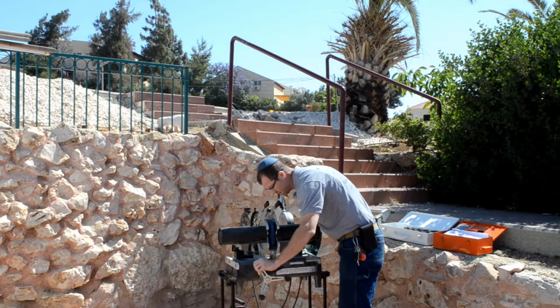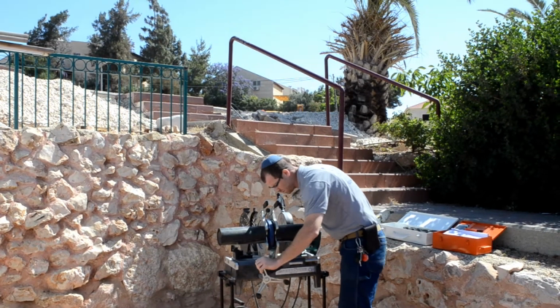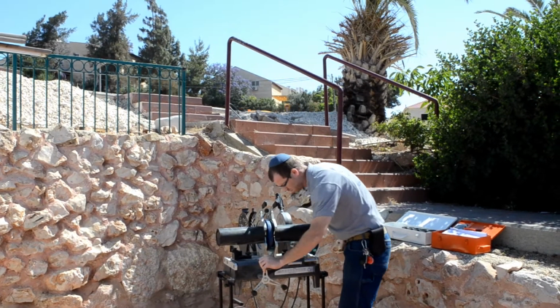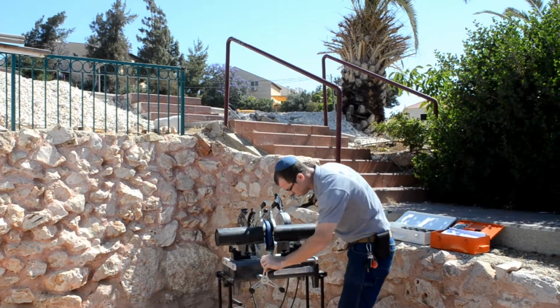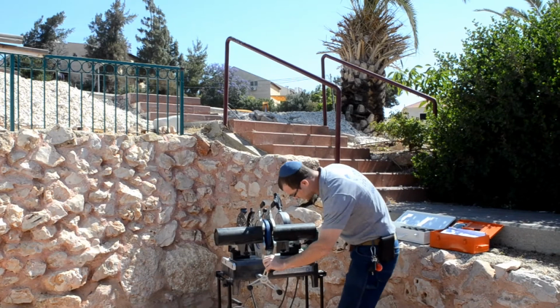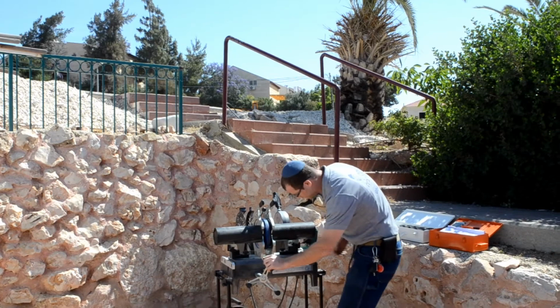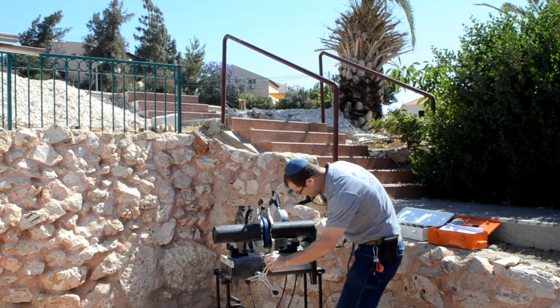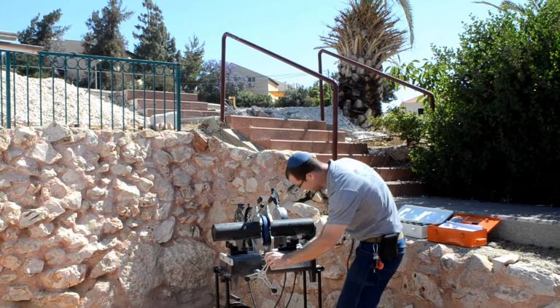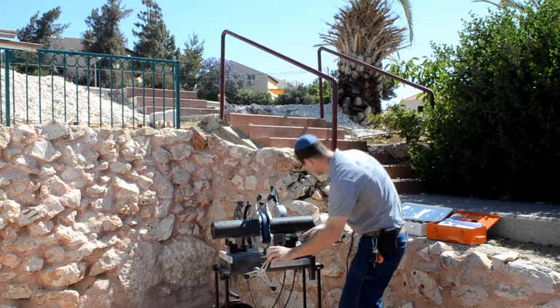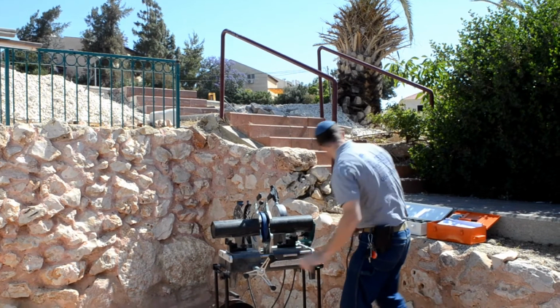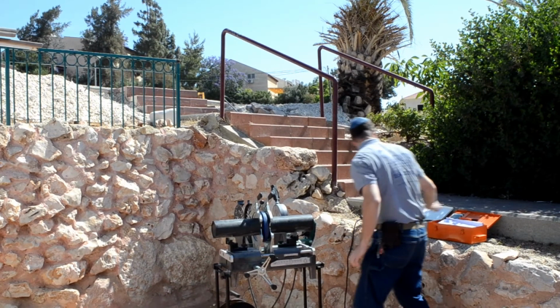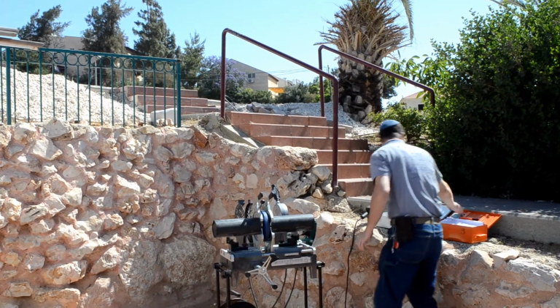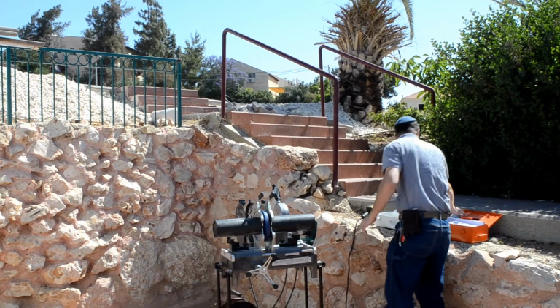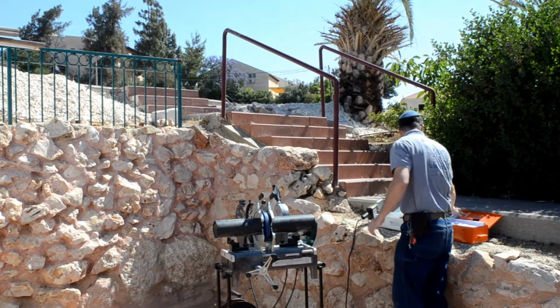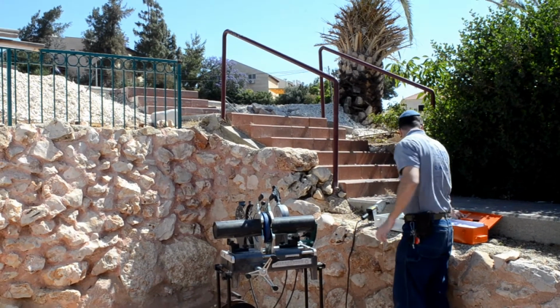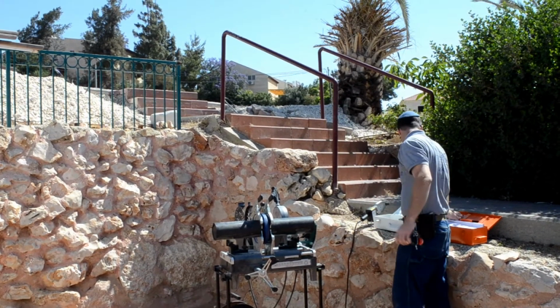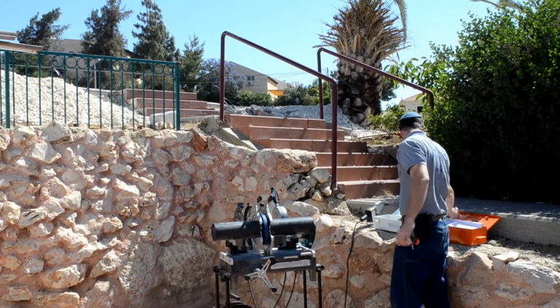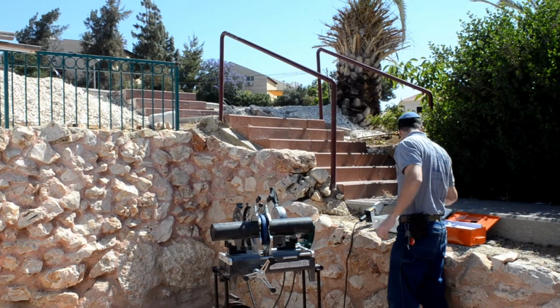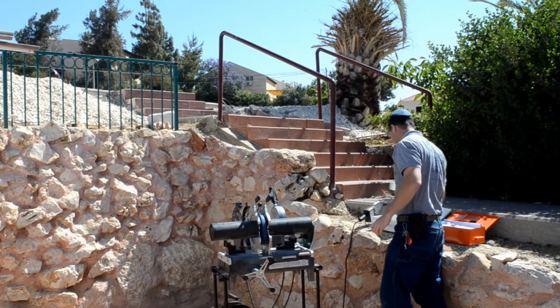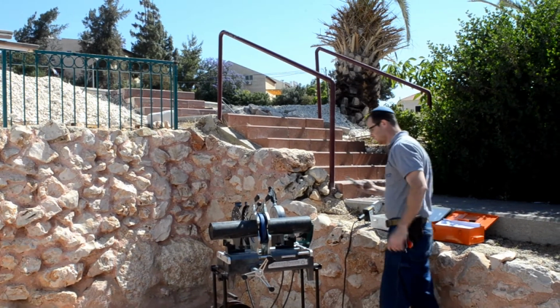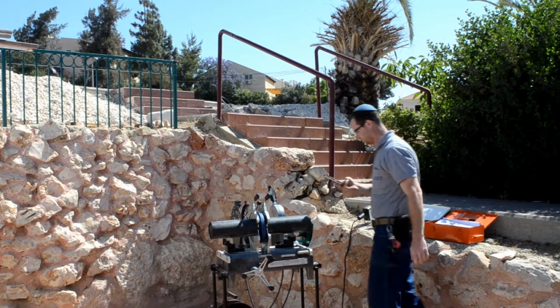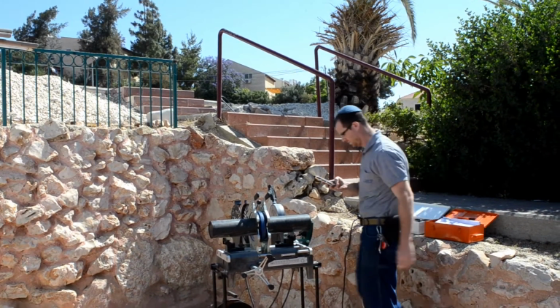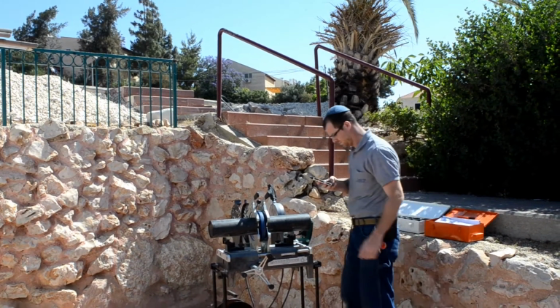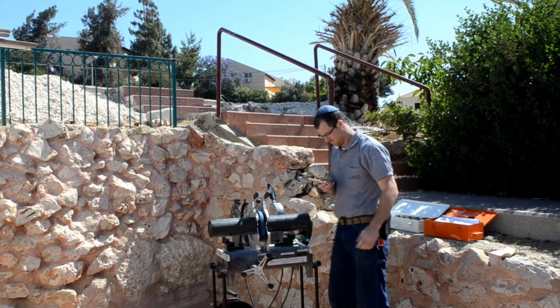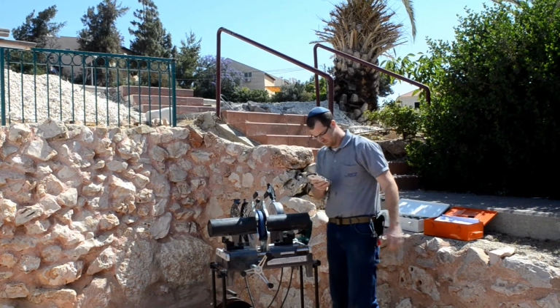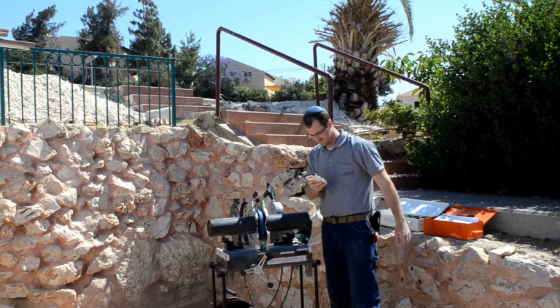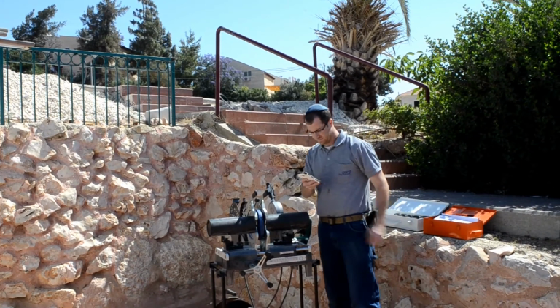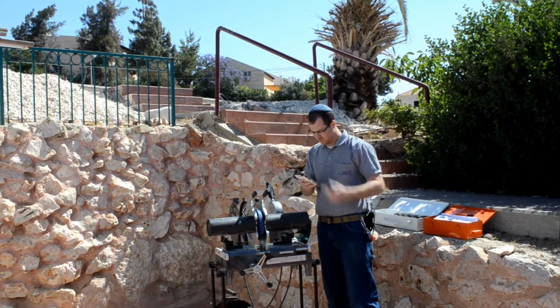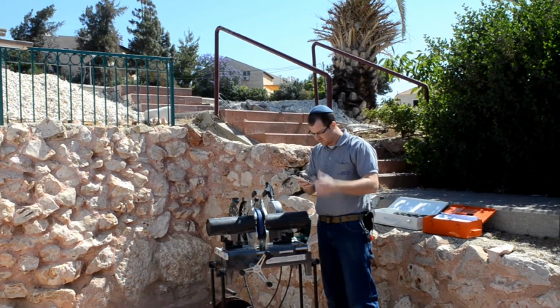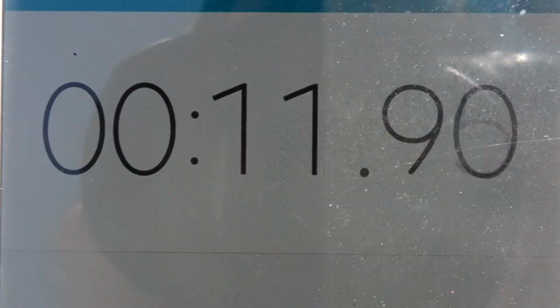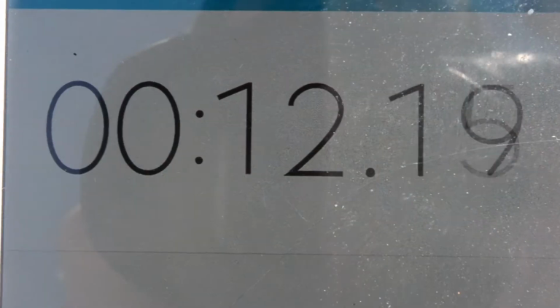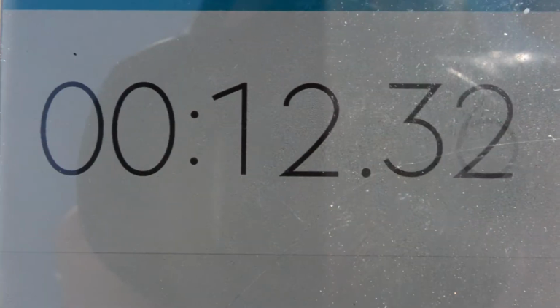Beautiful. Now we're going to let it go to zero for about a minute — about 42 seconds. Make sure you have a stopwatch handy.